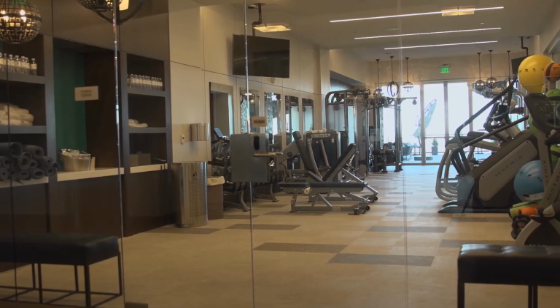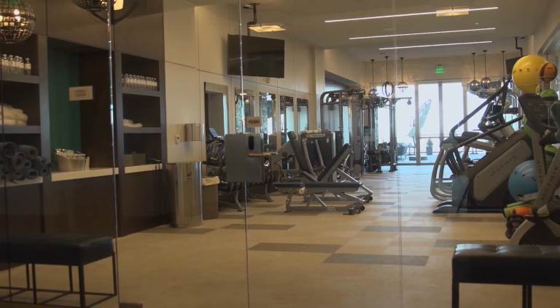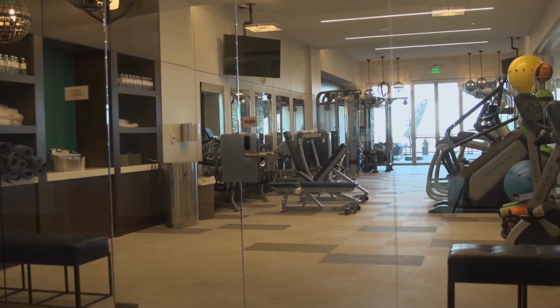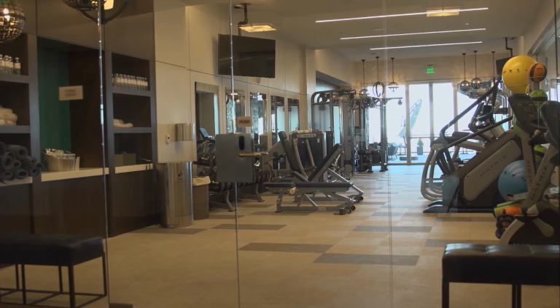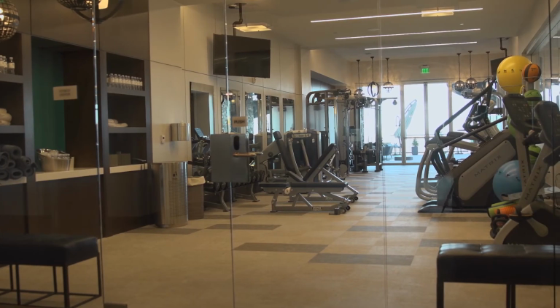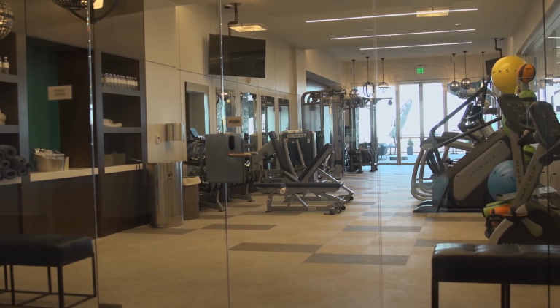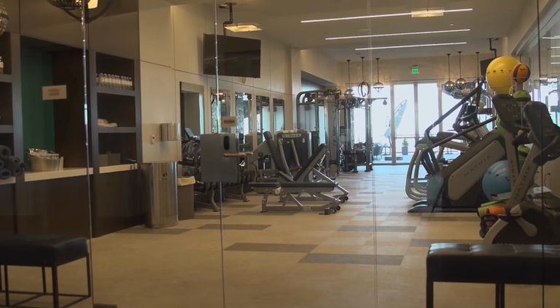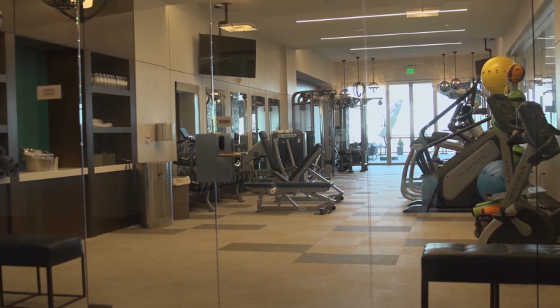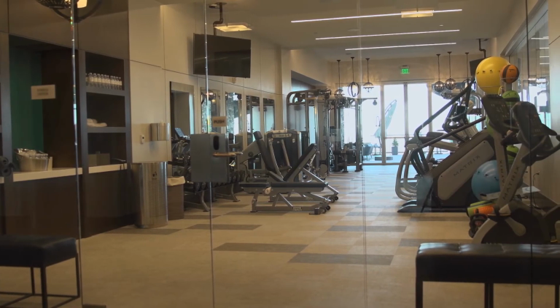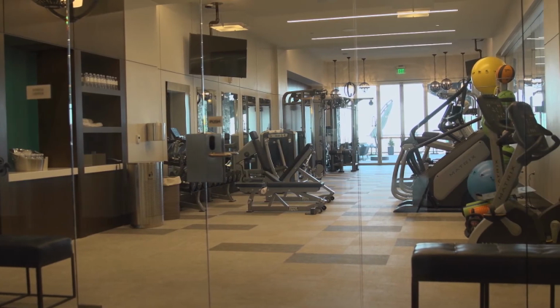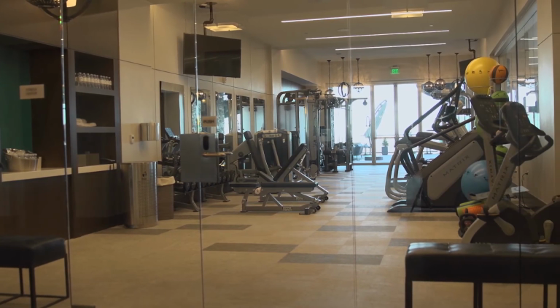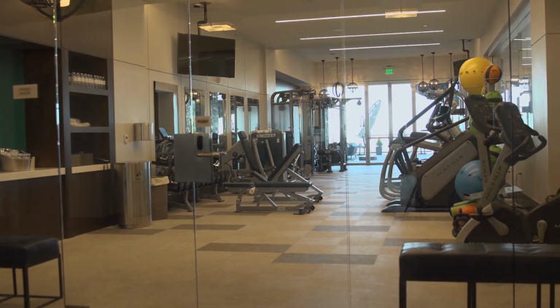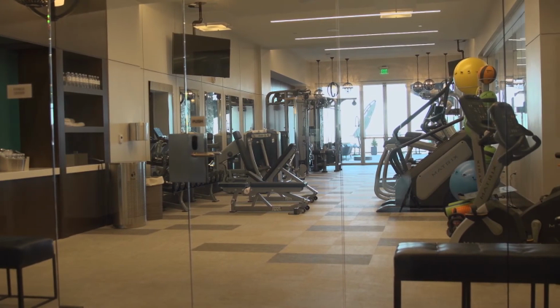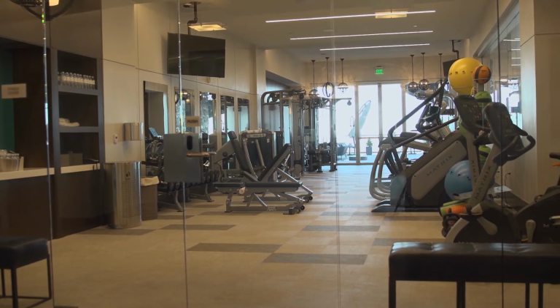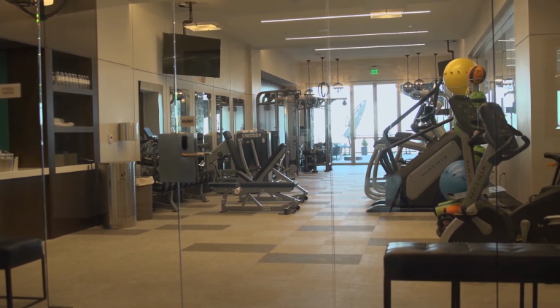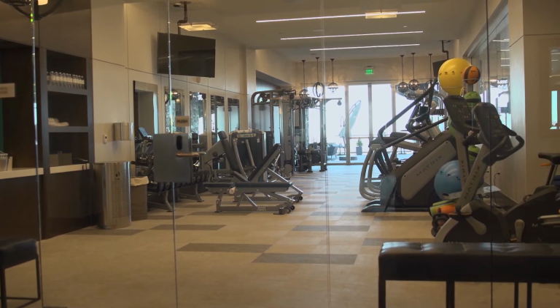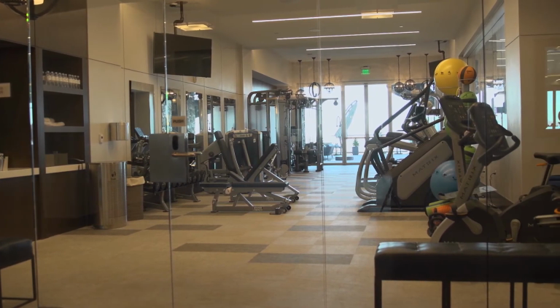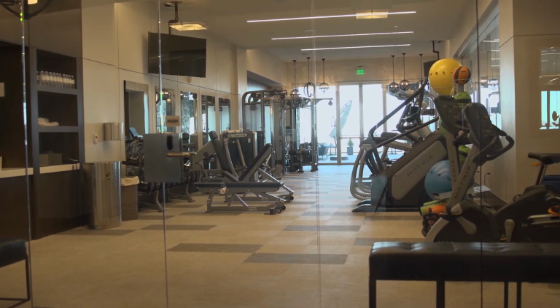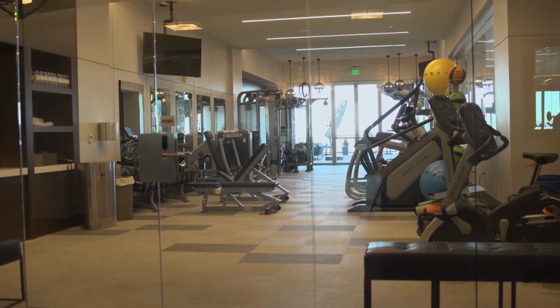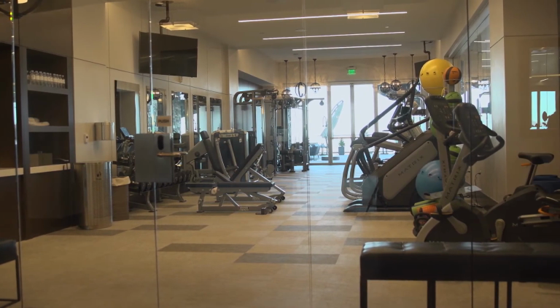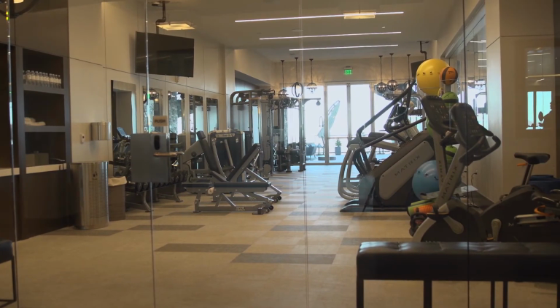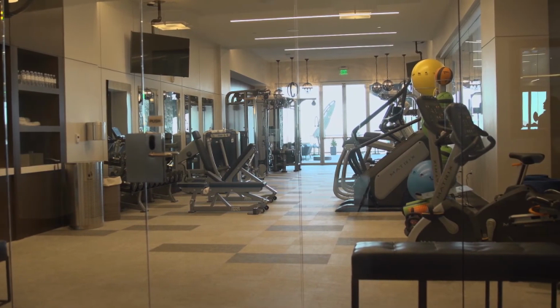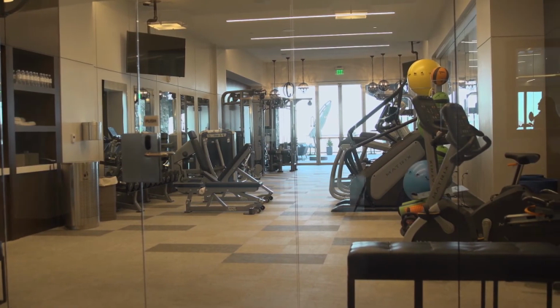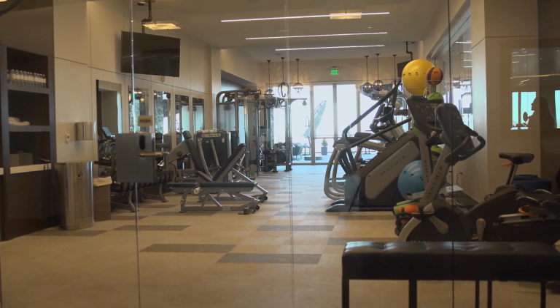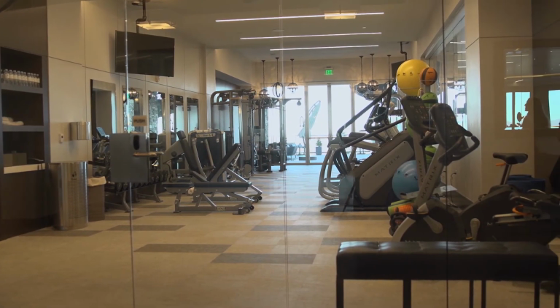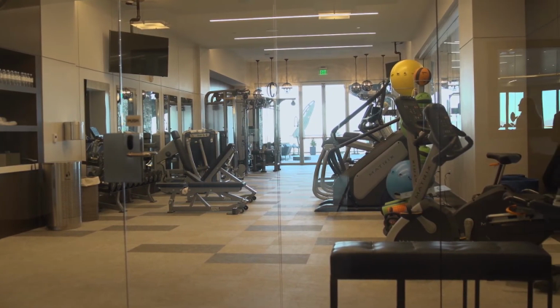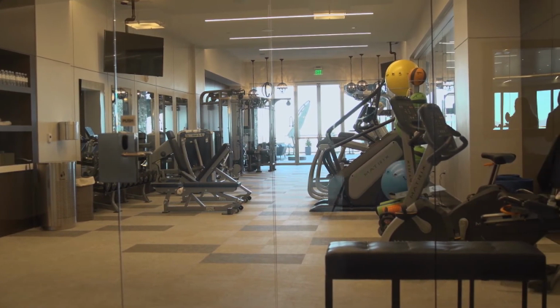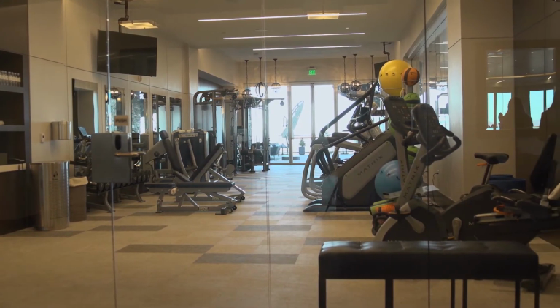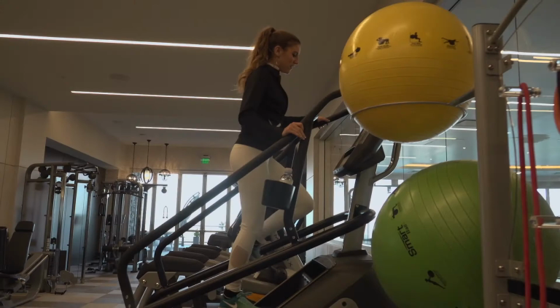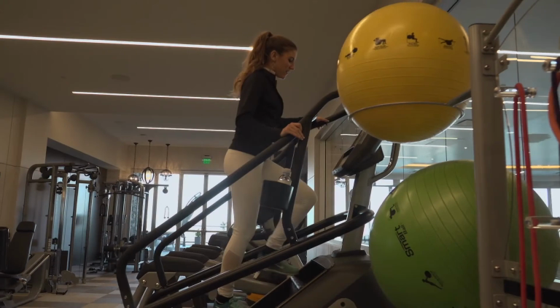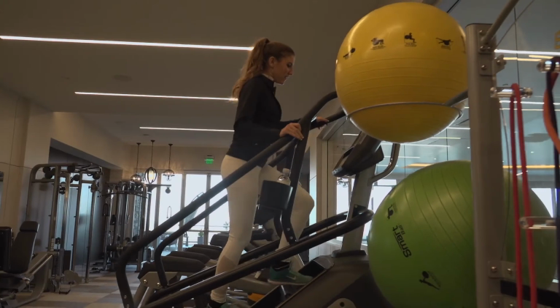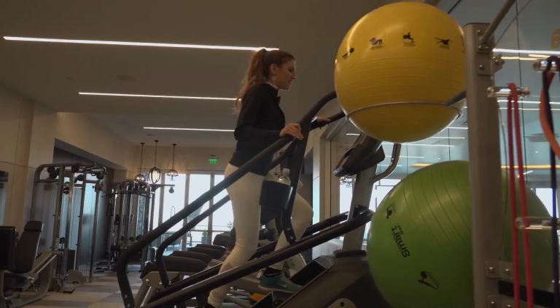The top-of-the-line fitness center allows guests to get a full workout using a variety of machines and other equipment.